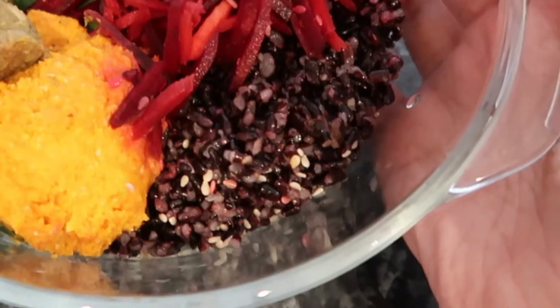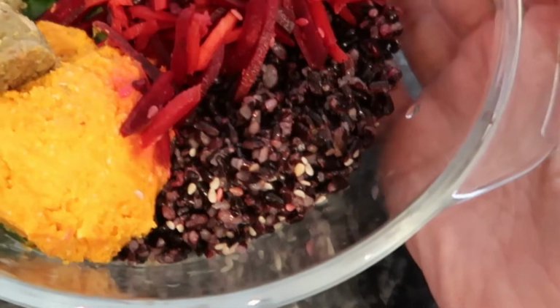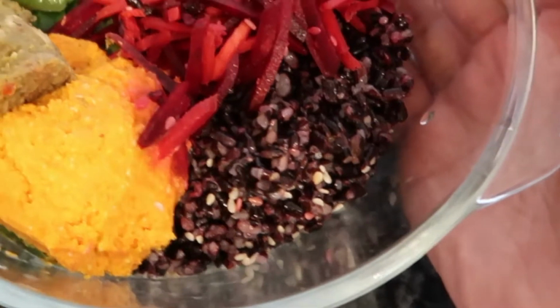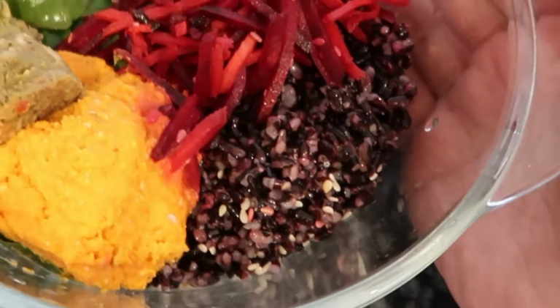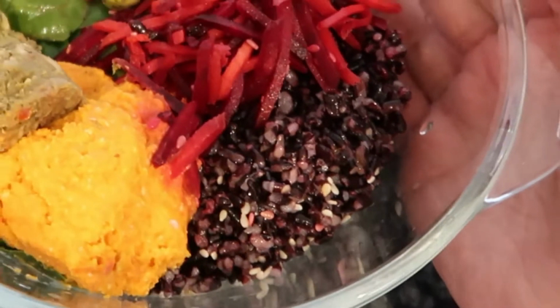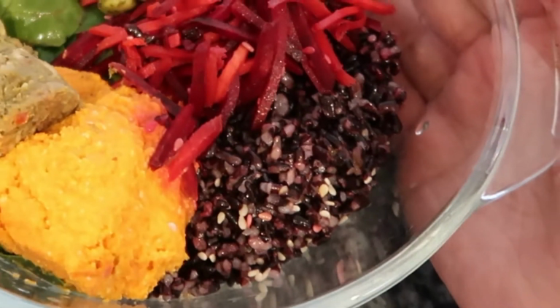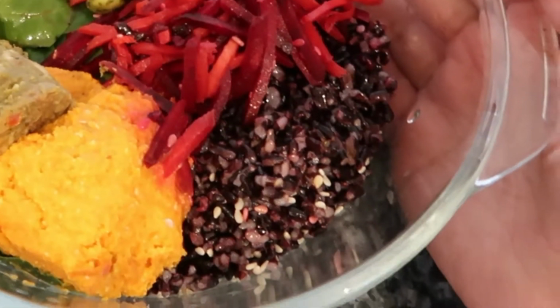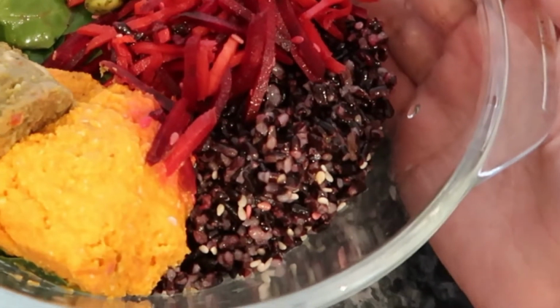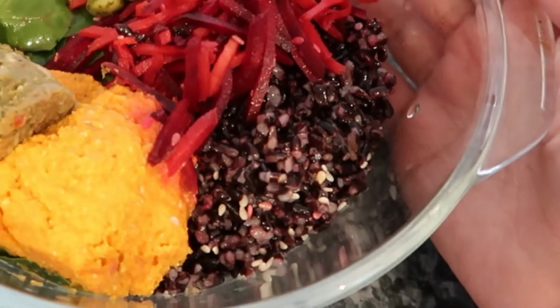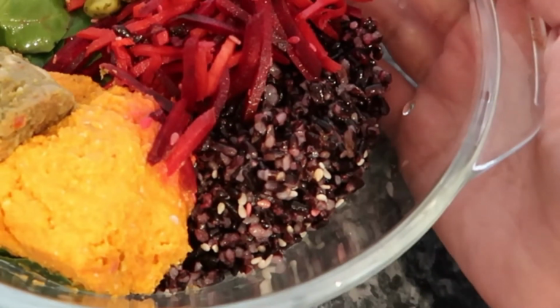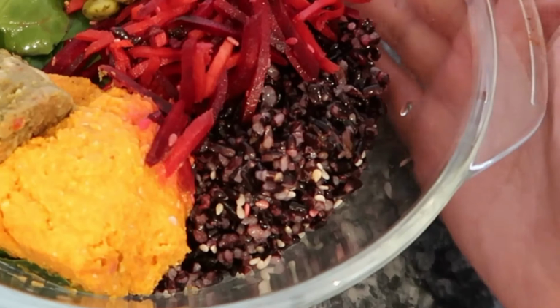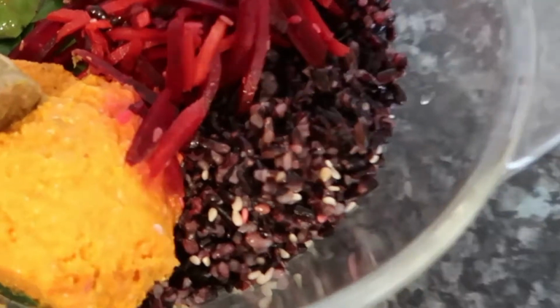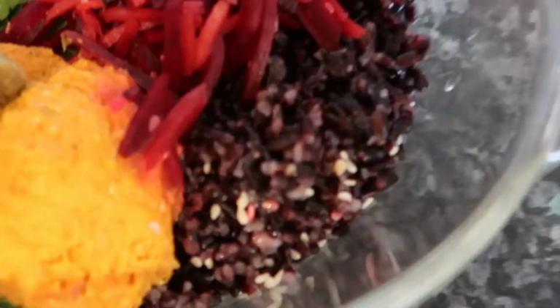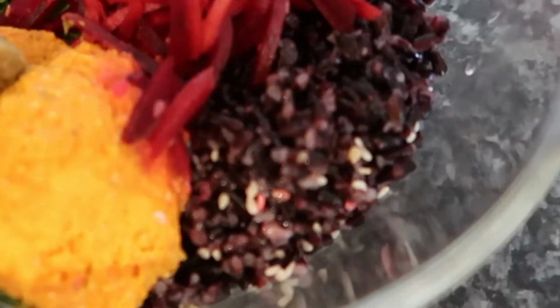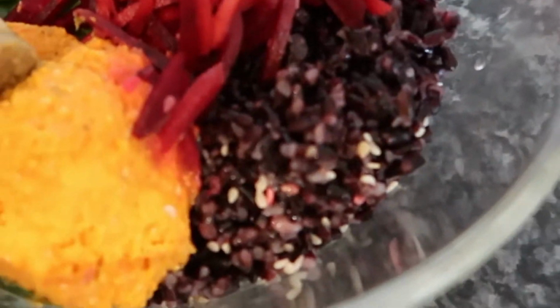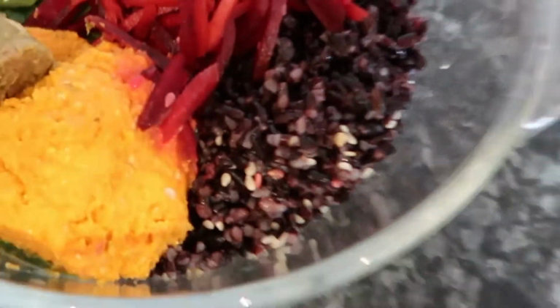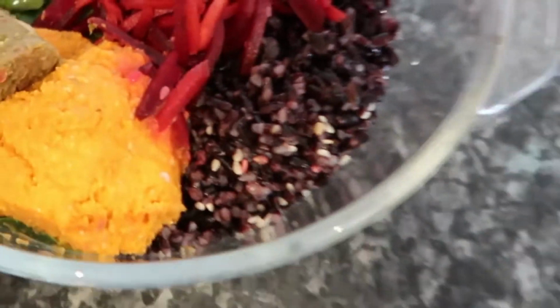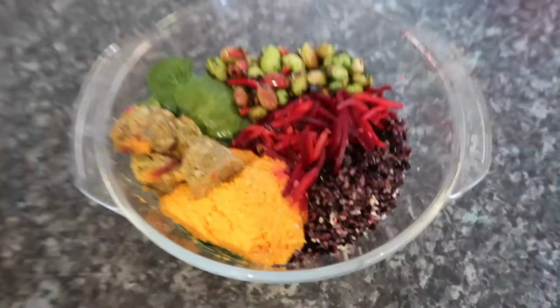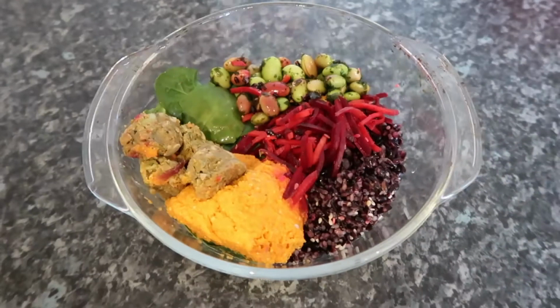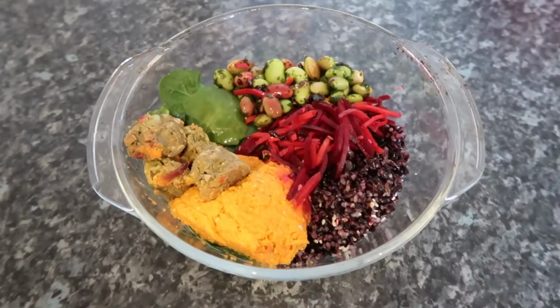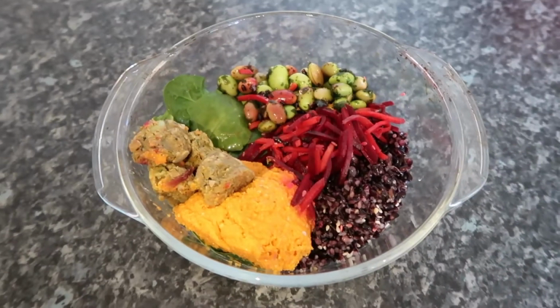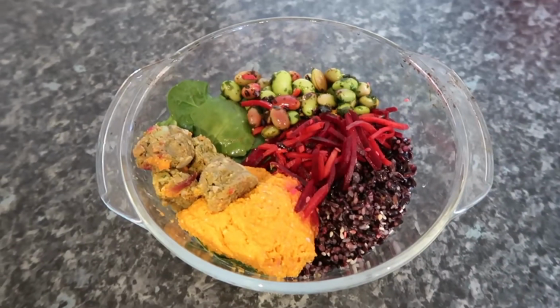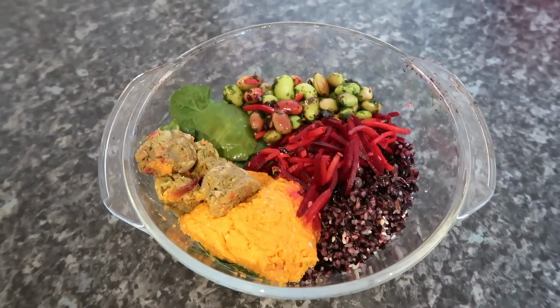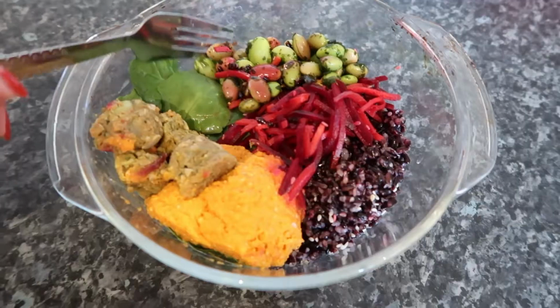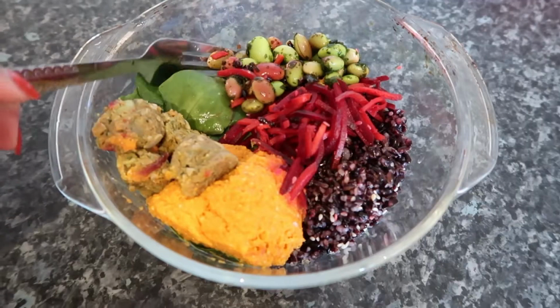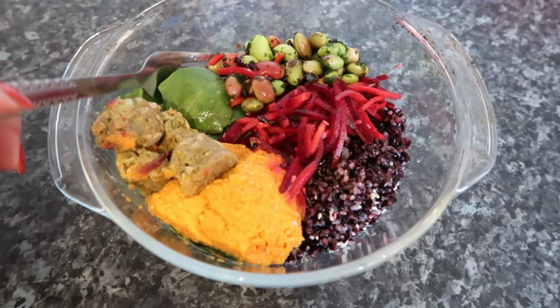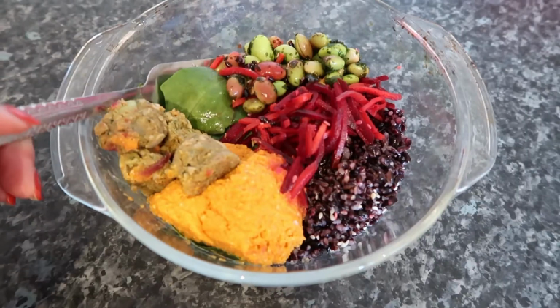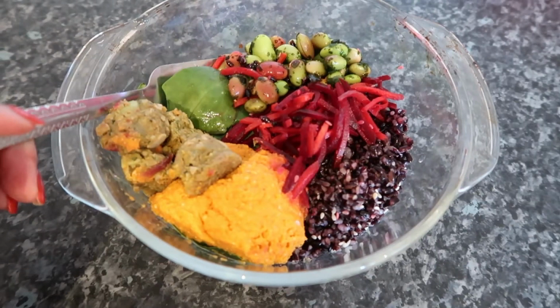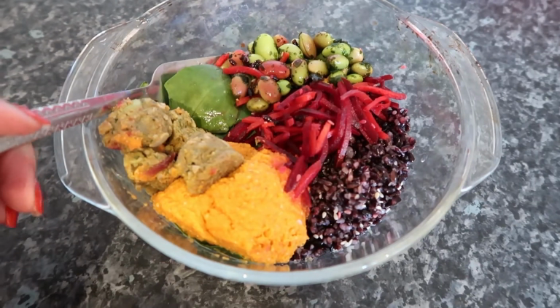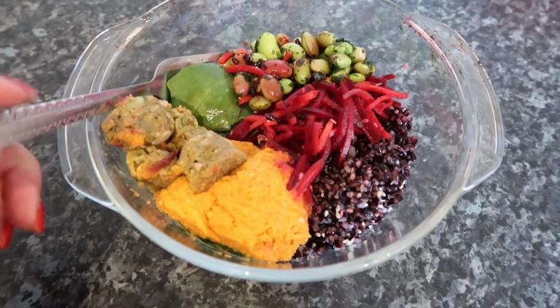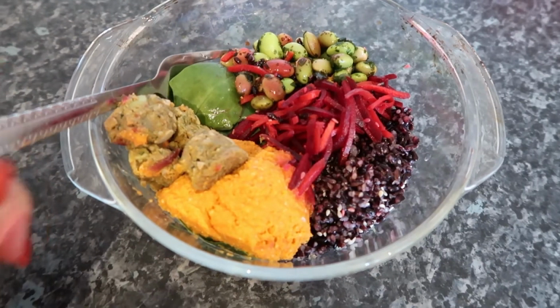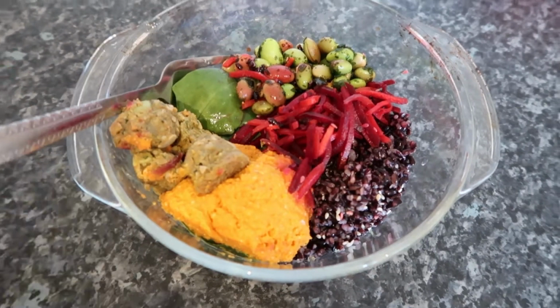Black rice is really good for you — it's alkaline. But that's my lunch, super quick and easy.